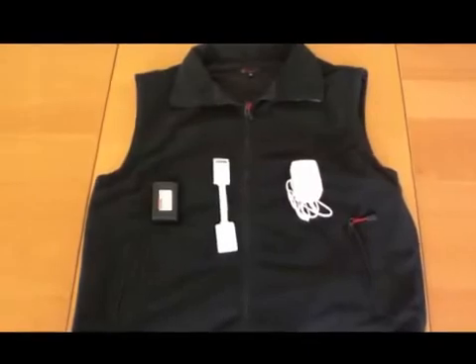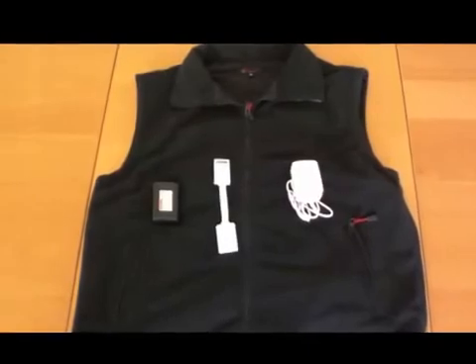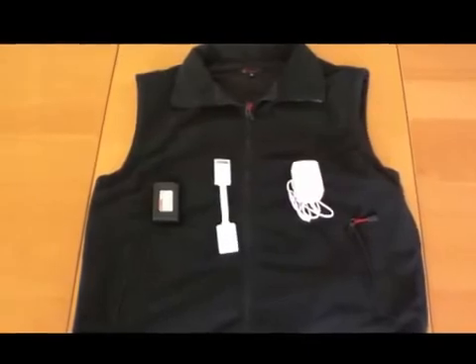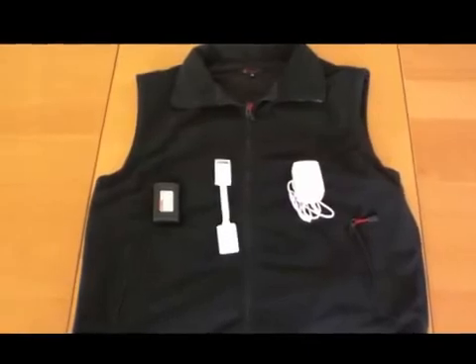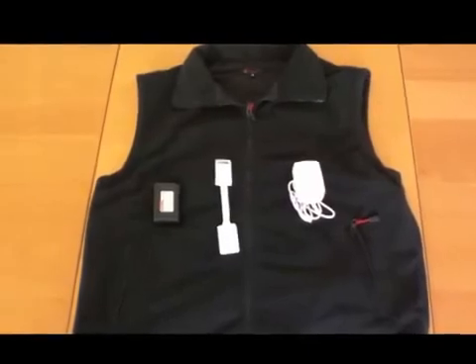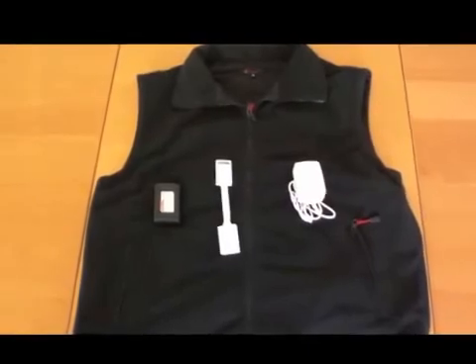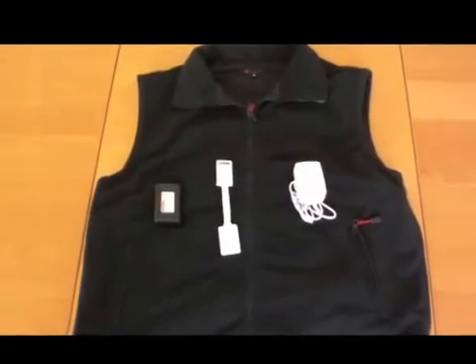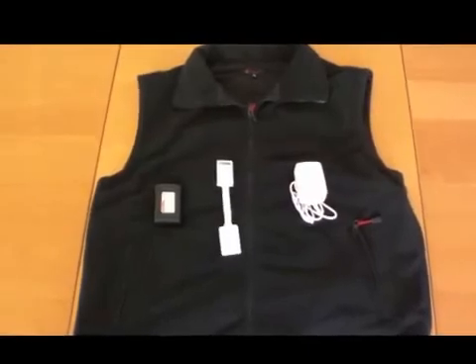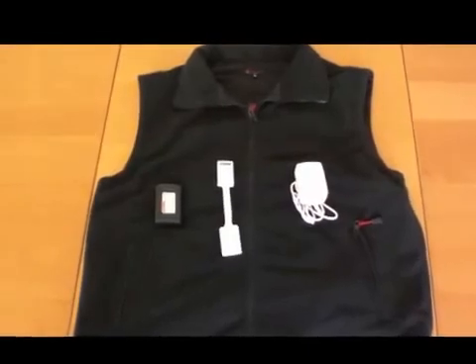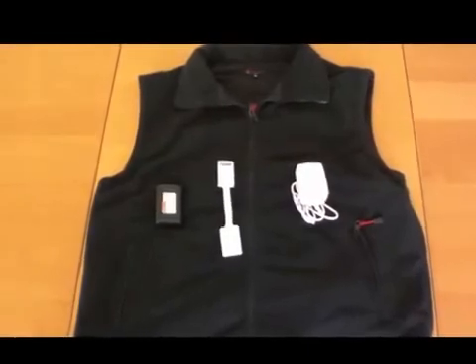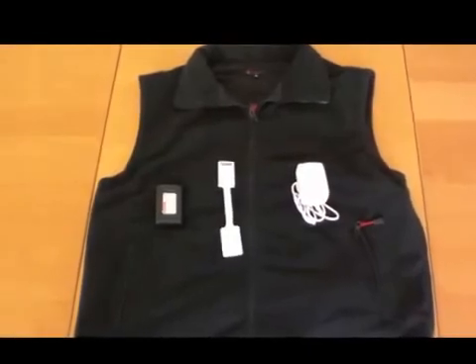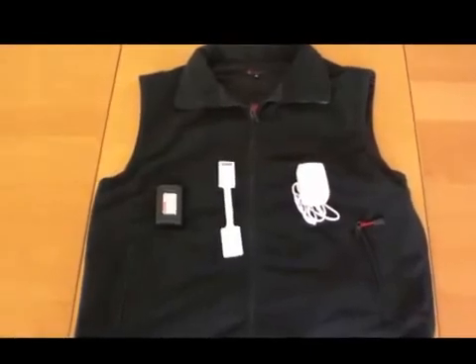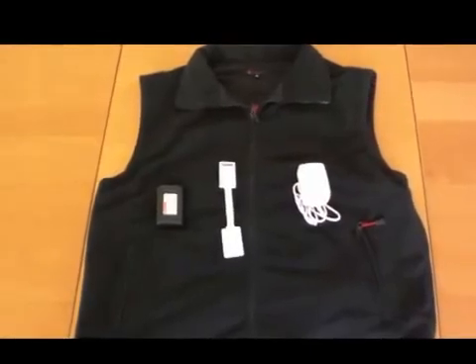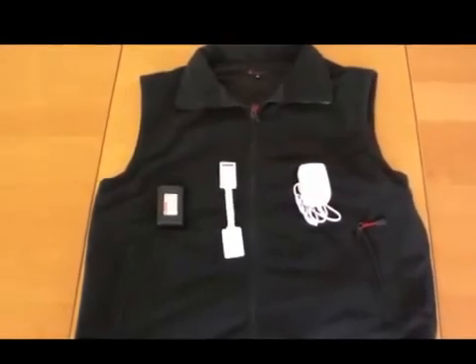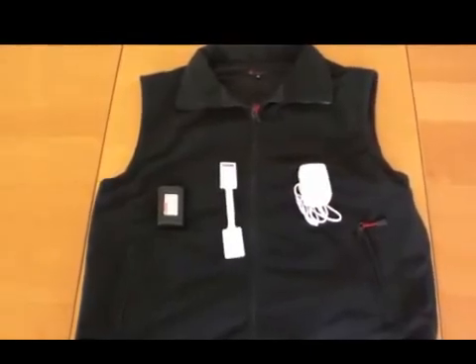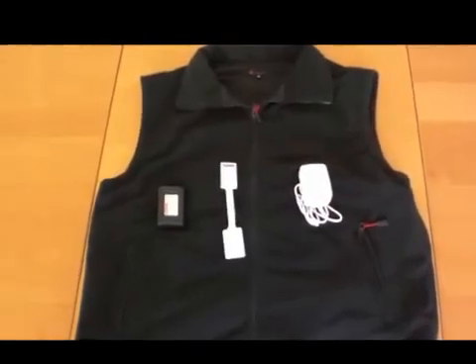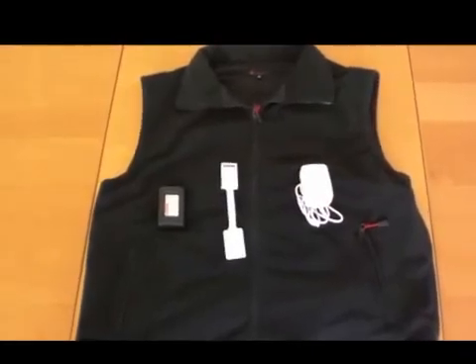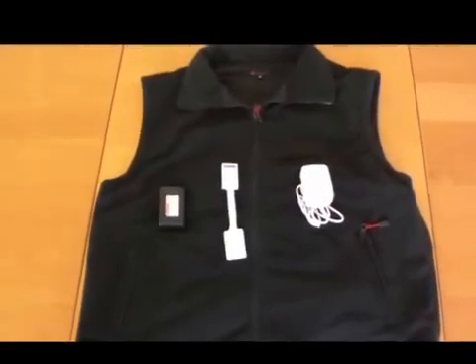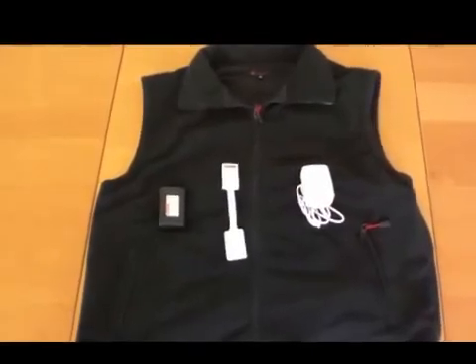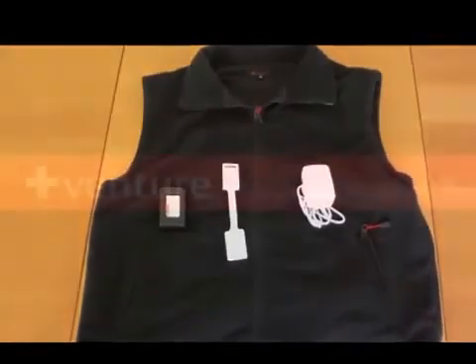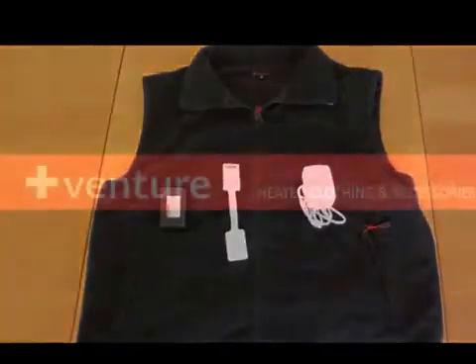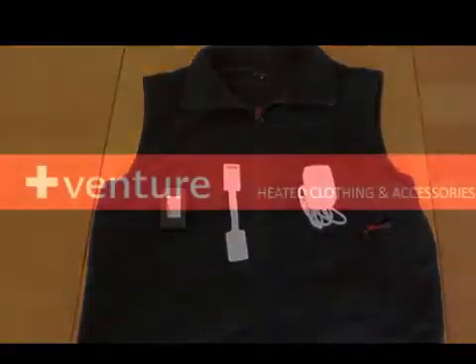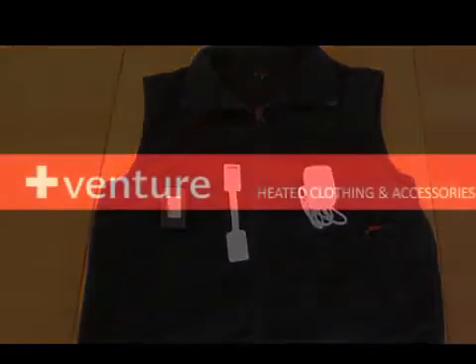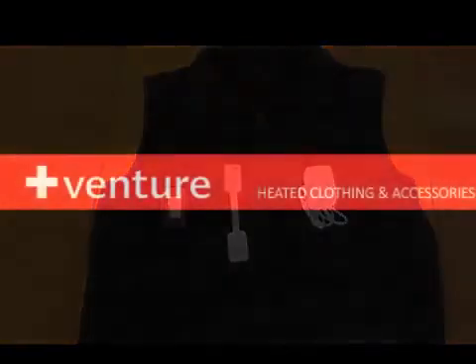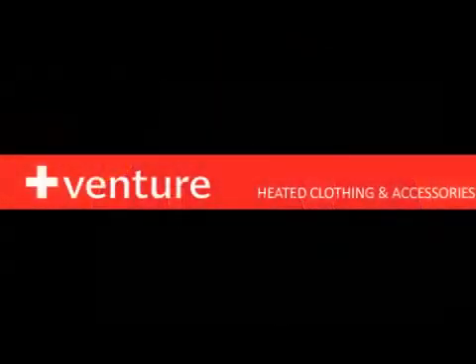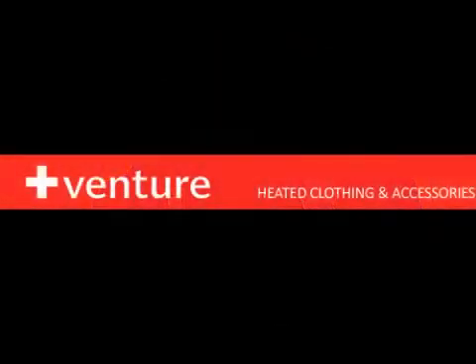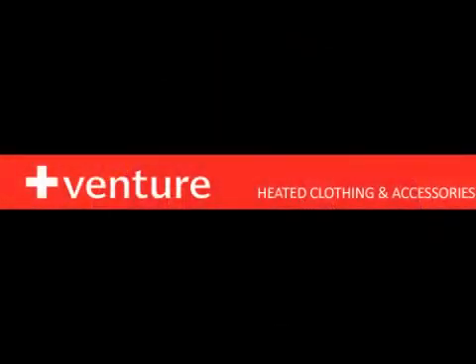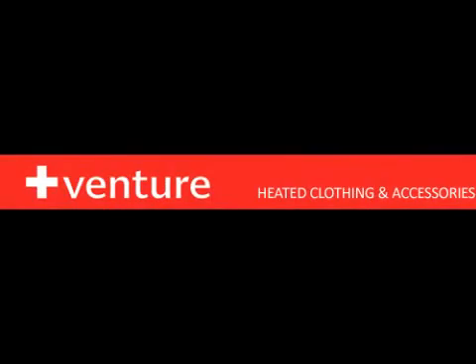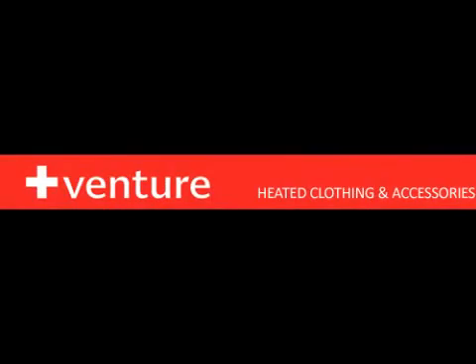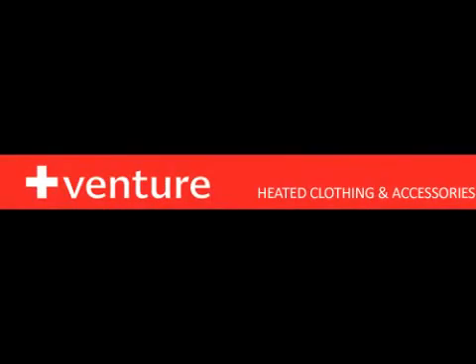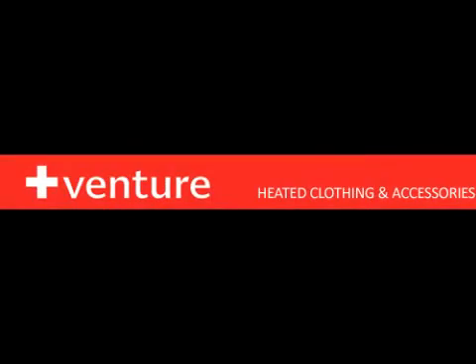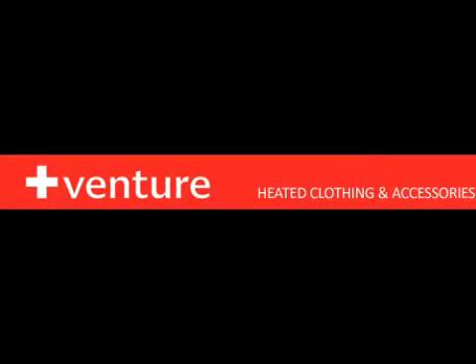Discontinue use if you experience any discomfort while wearing the item and consult a physician before resuming again.